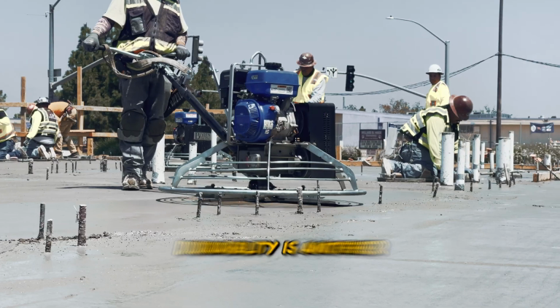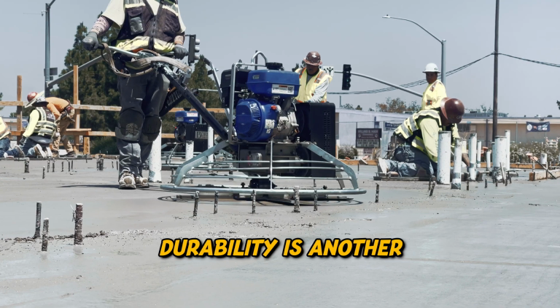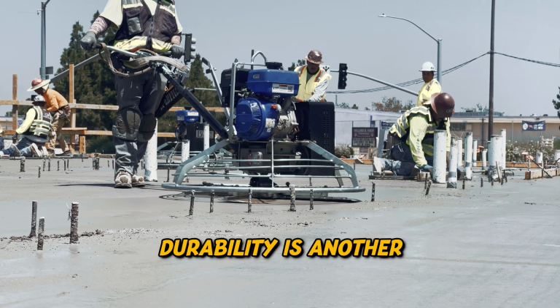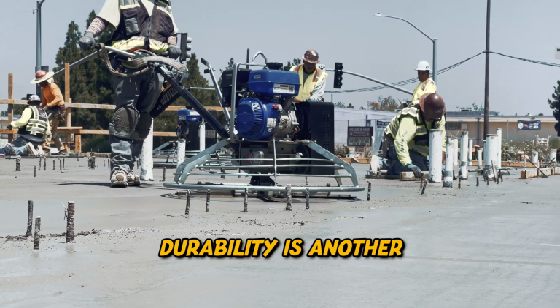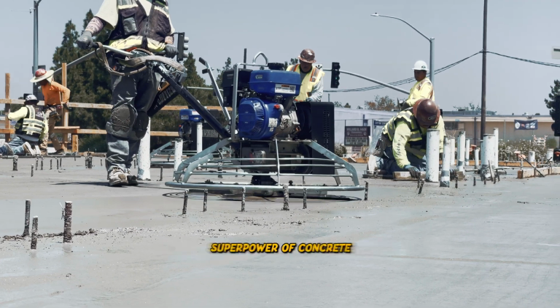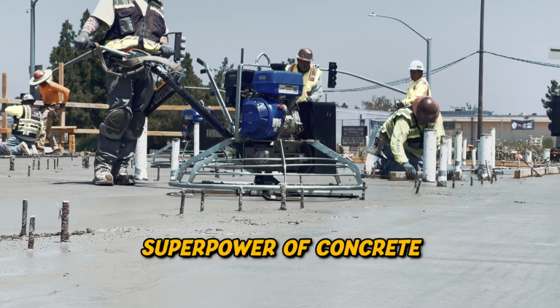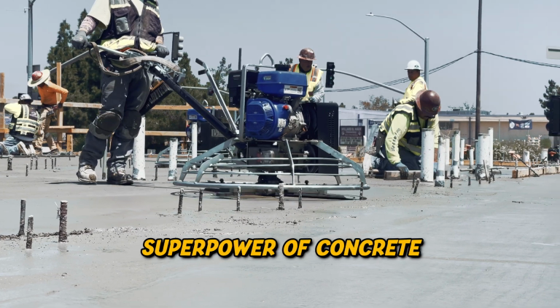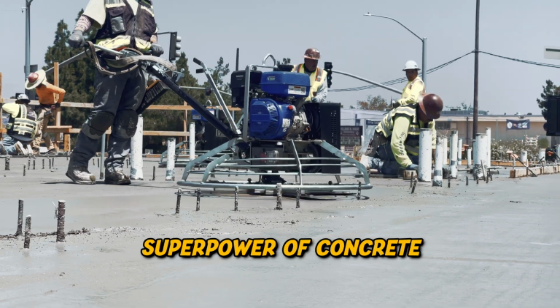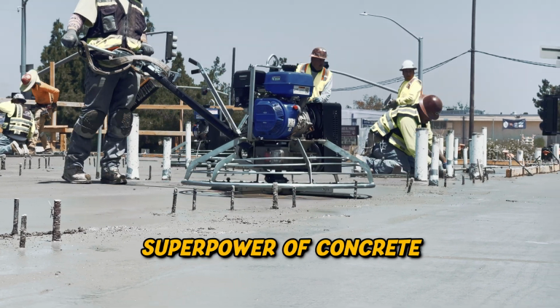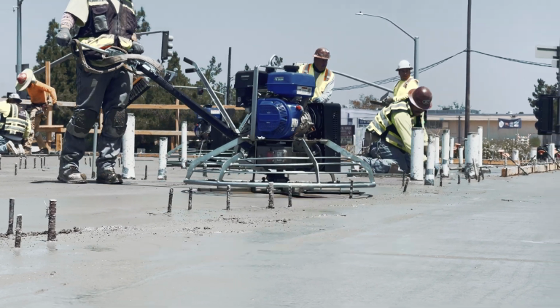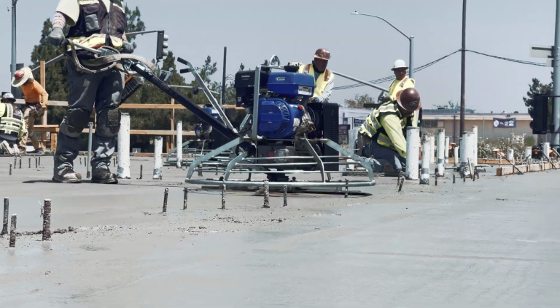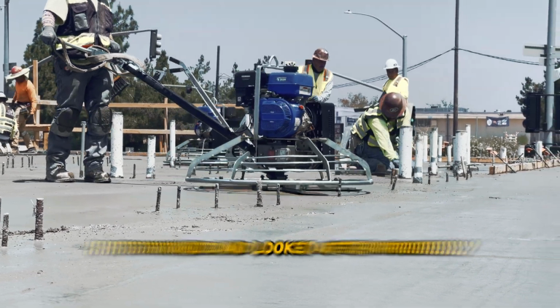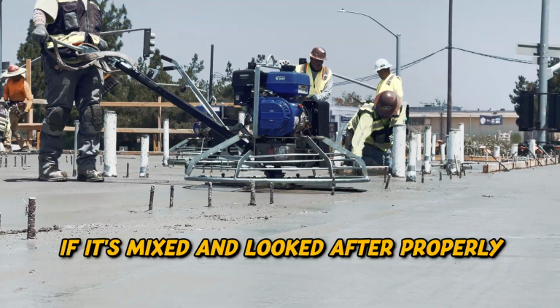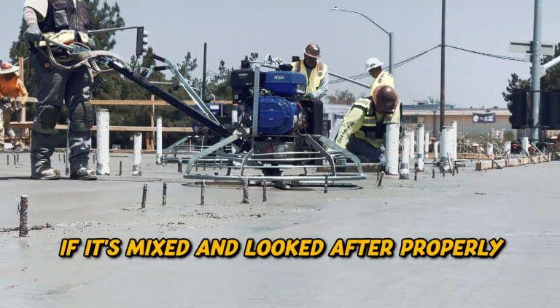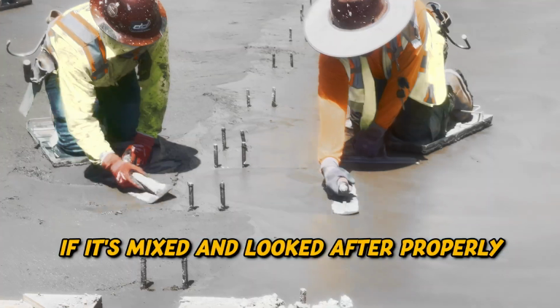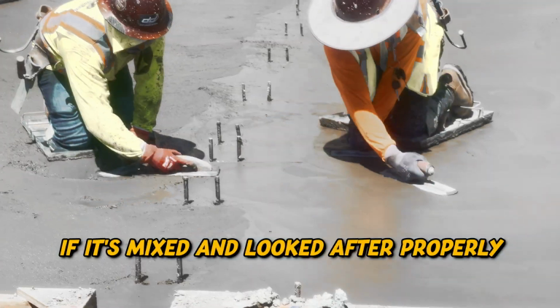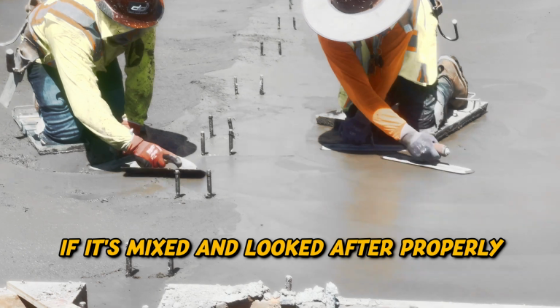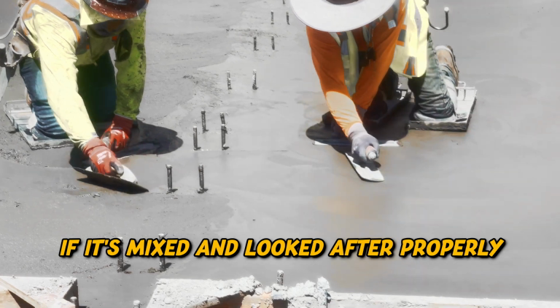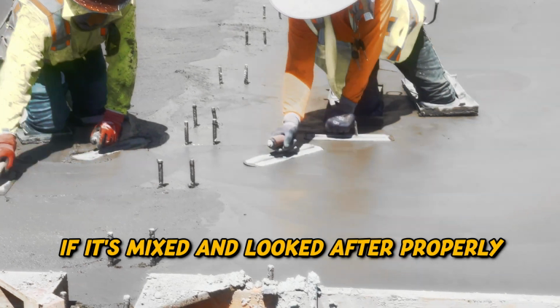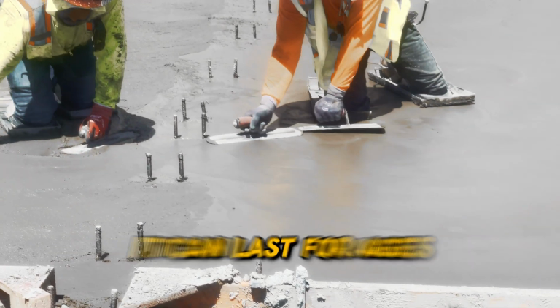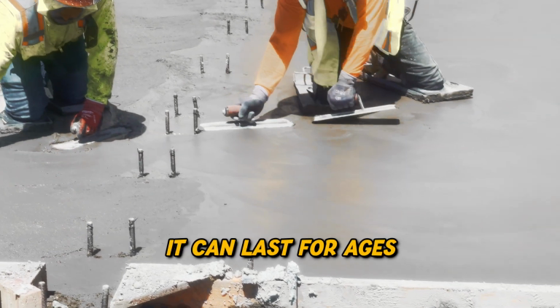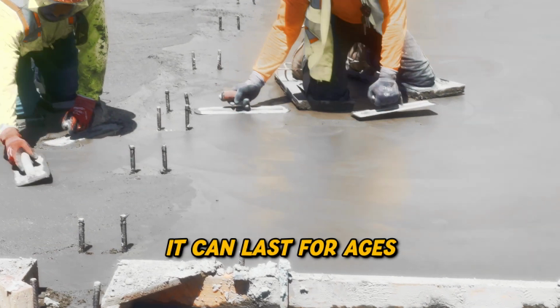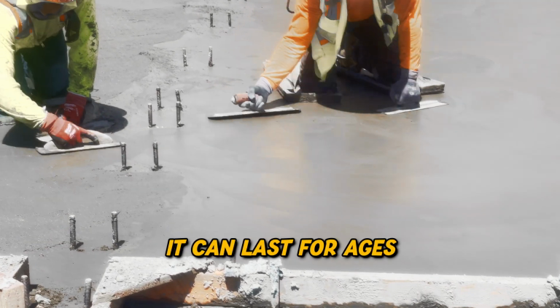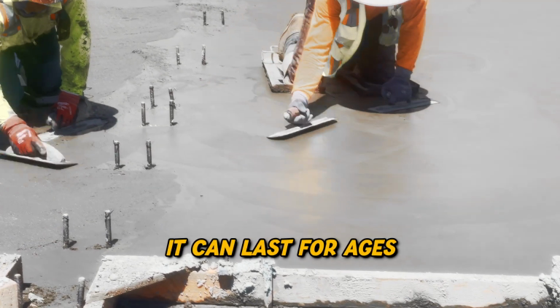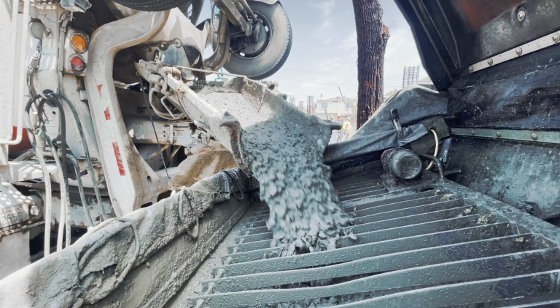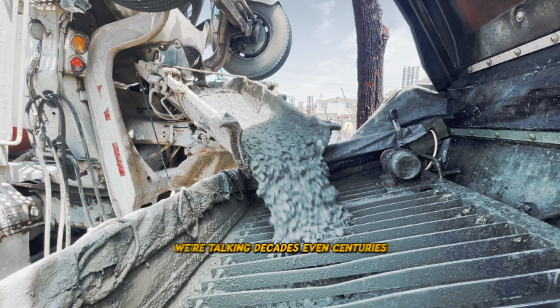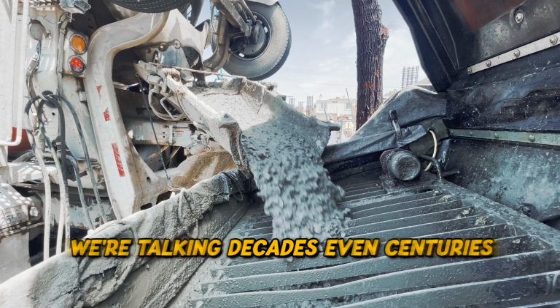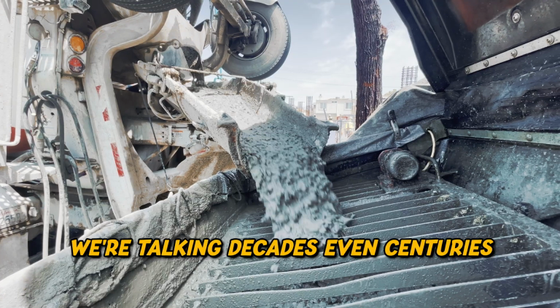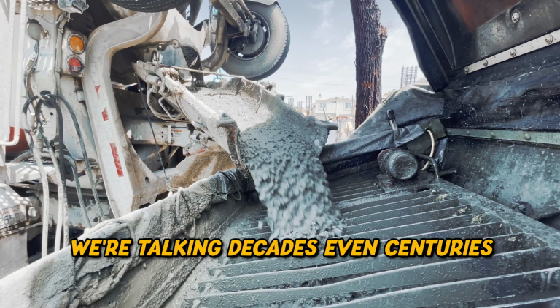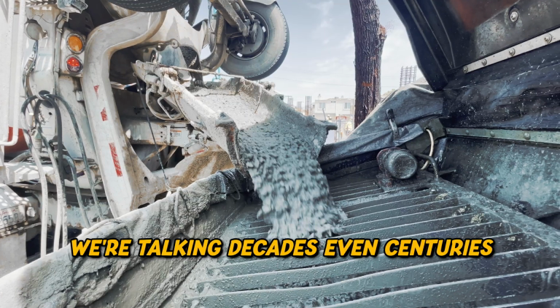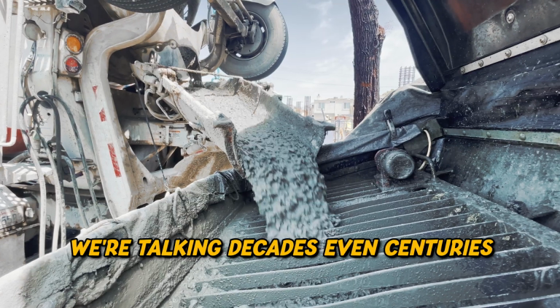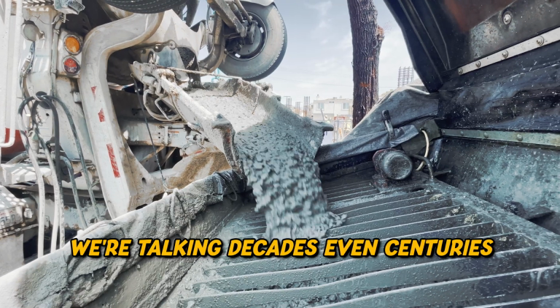Durability is another superpower of concrete. If it's mixed and looked after properly, it can last for ages. We're talking decades, even centuries.